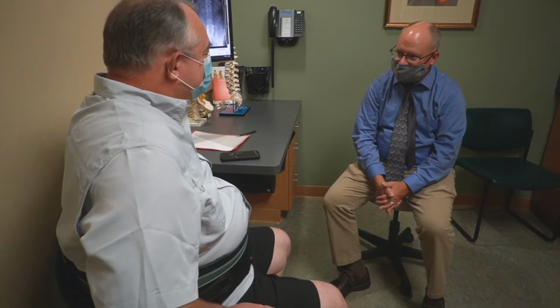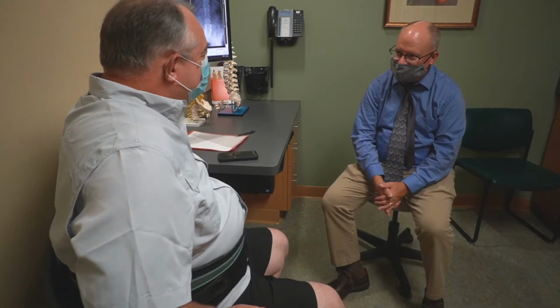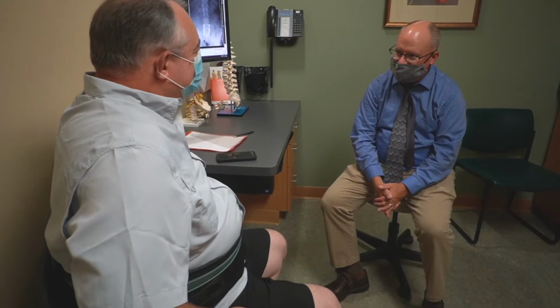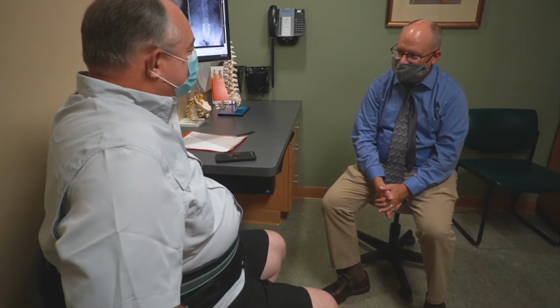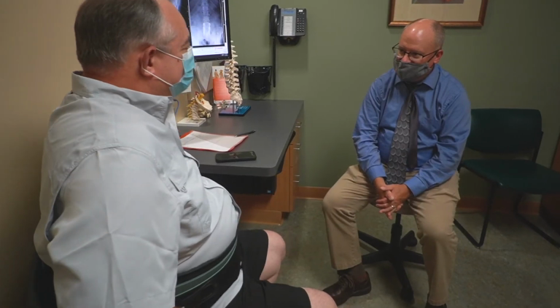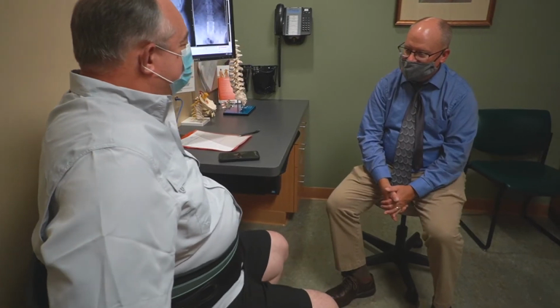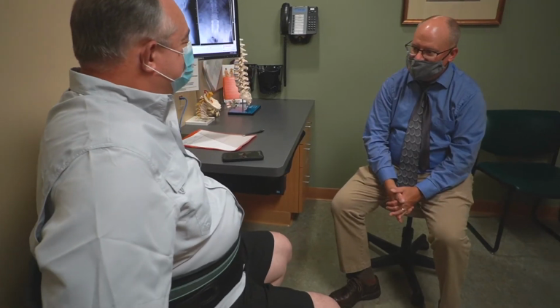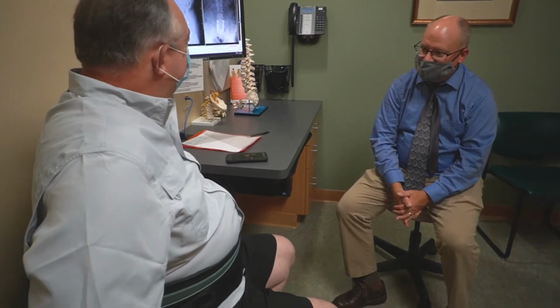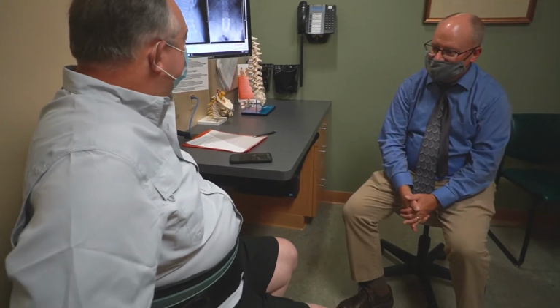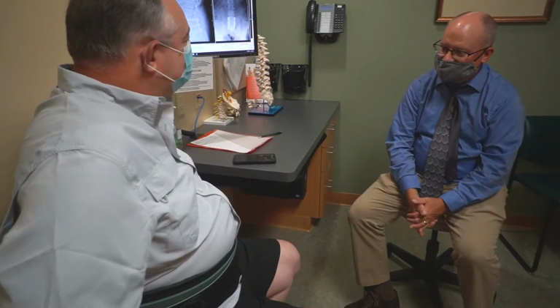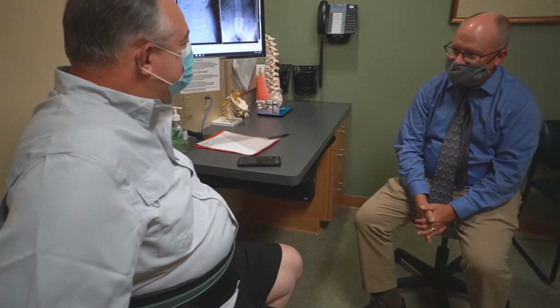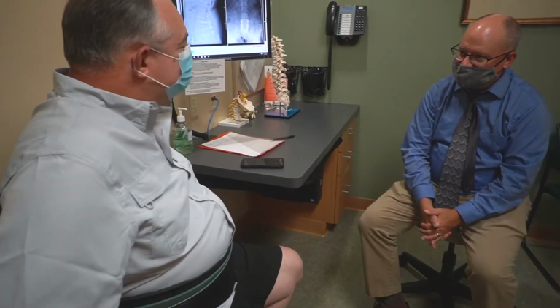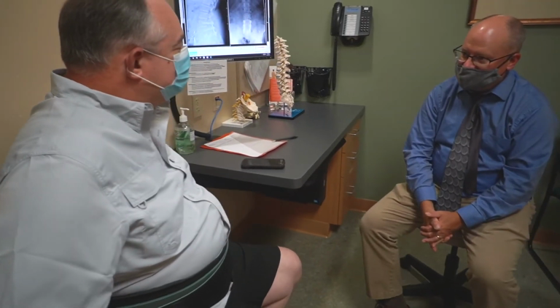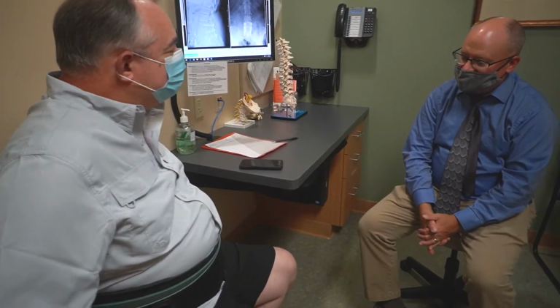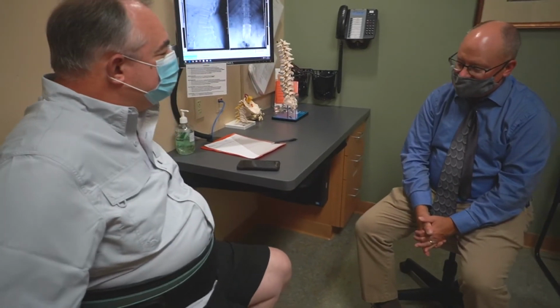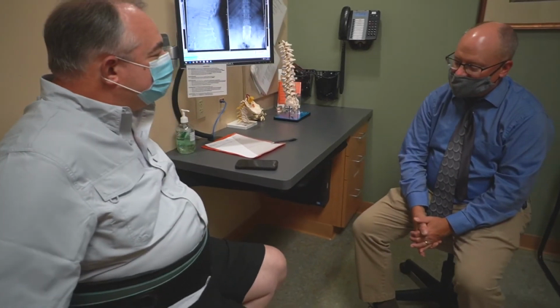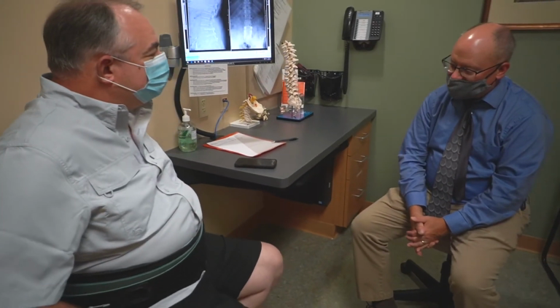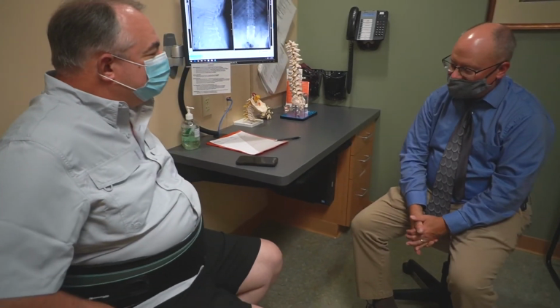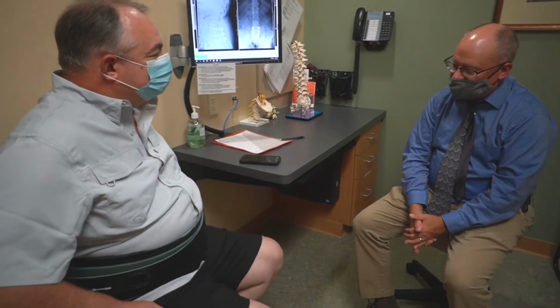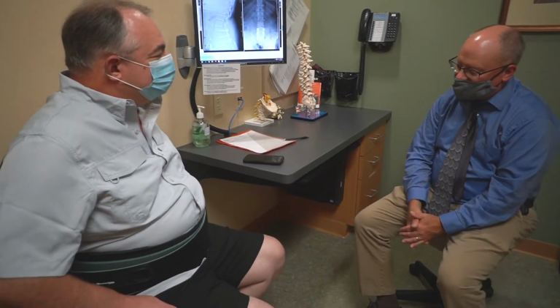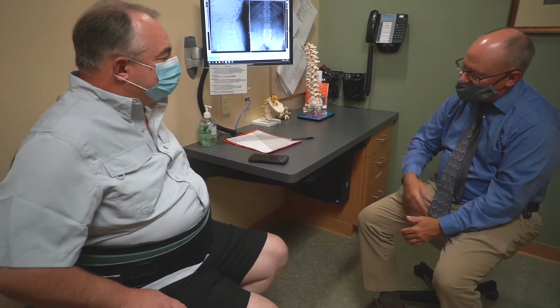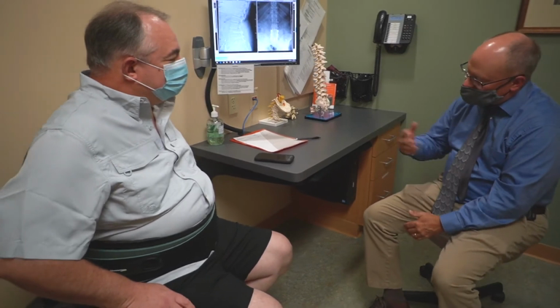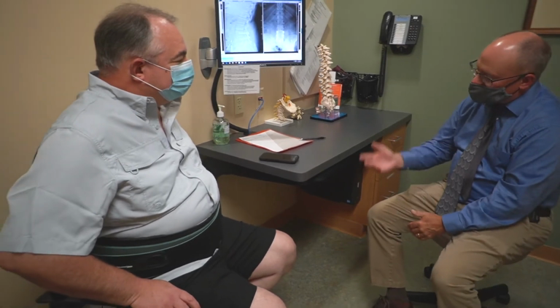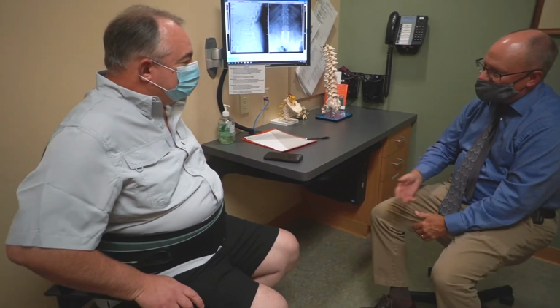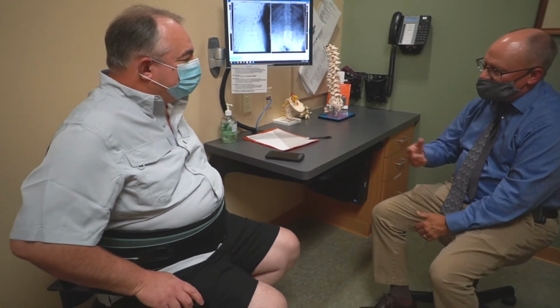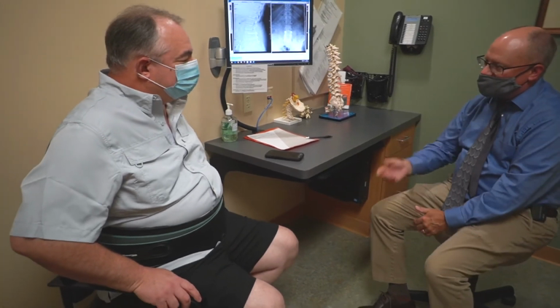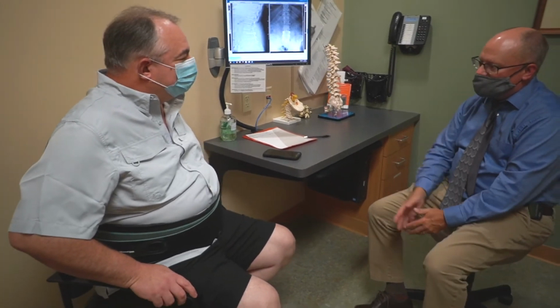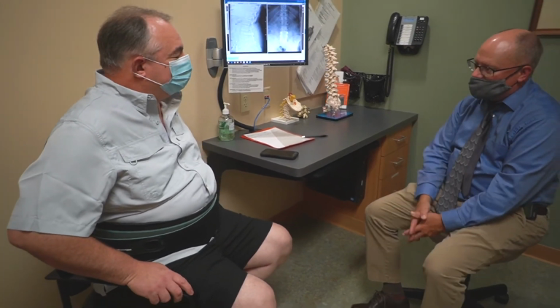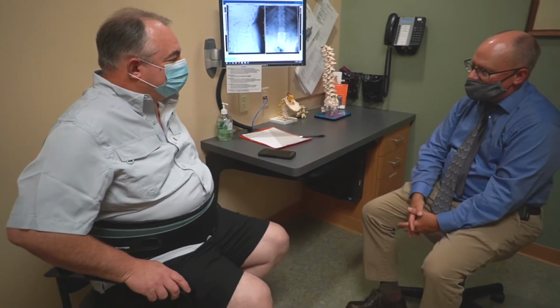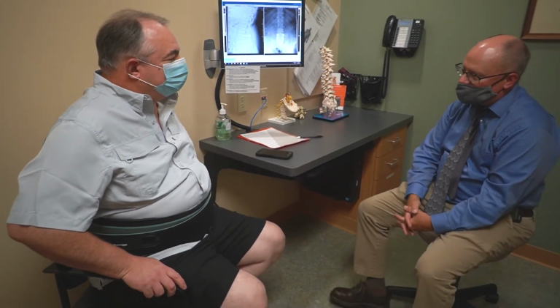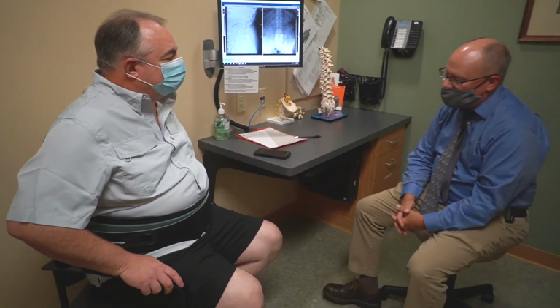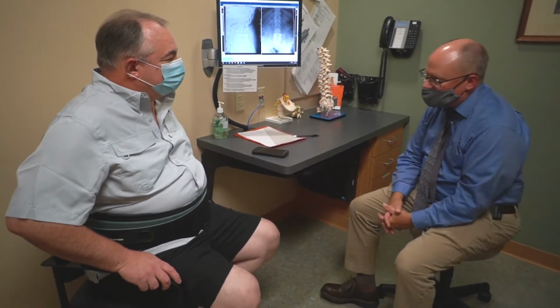My options were going down, and so he recommended having a three-level fusion in my lower back.